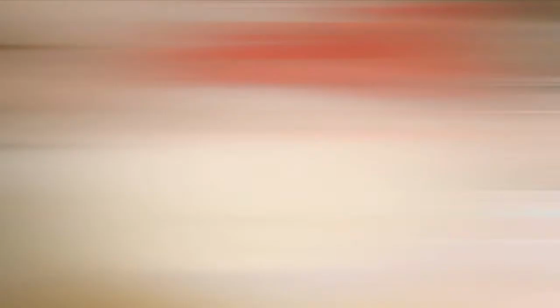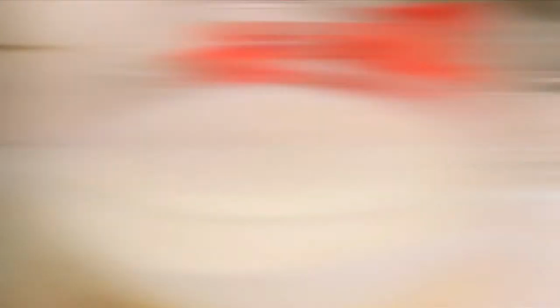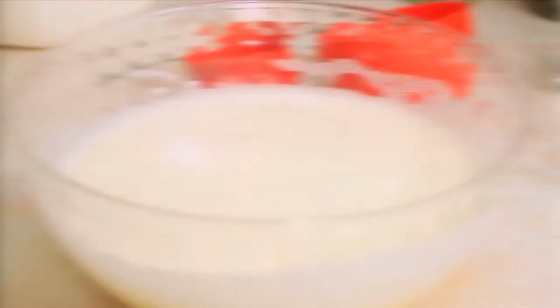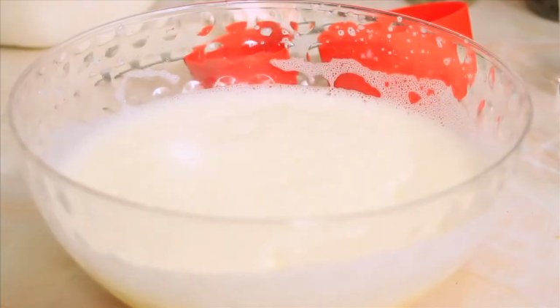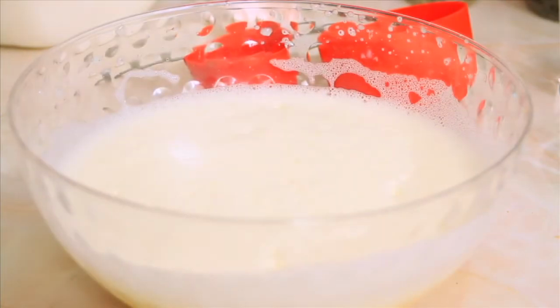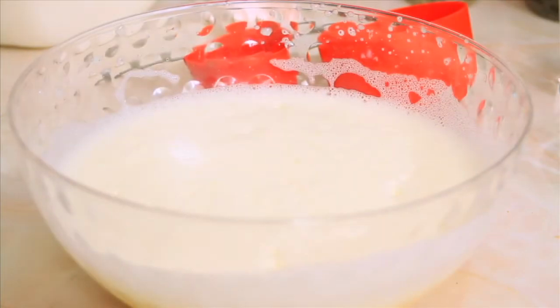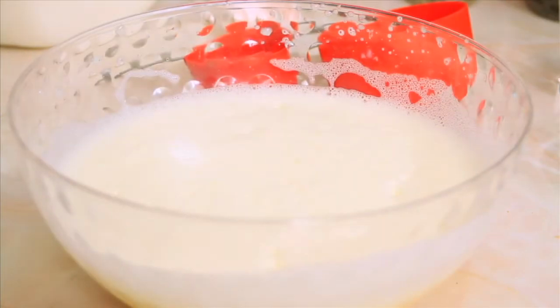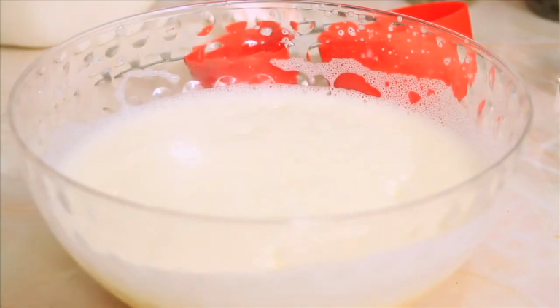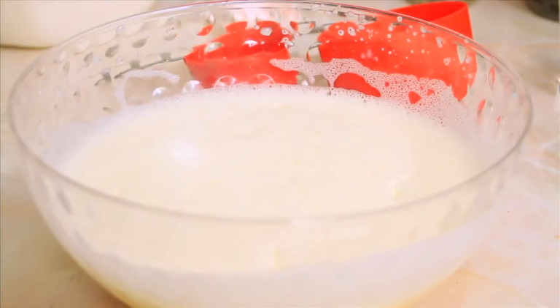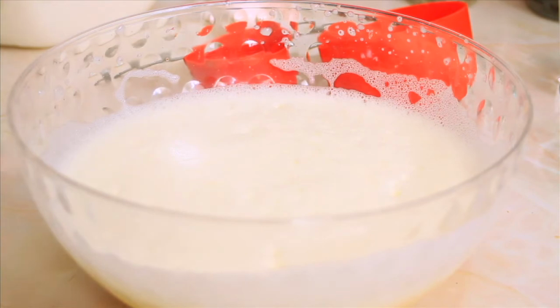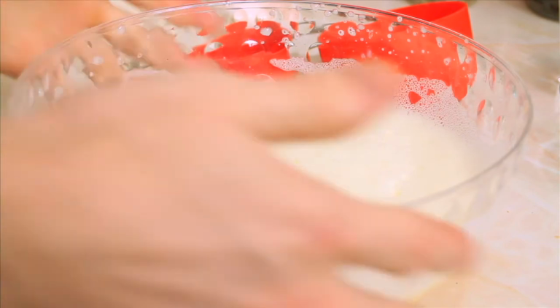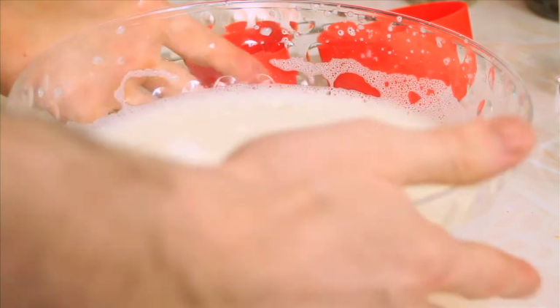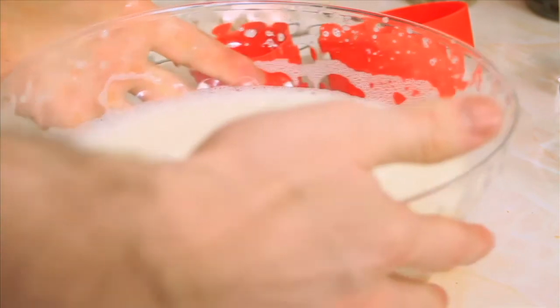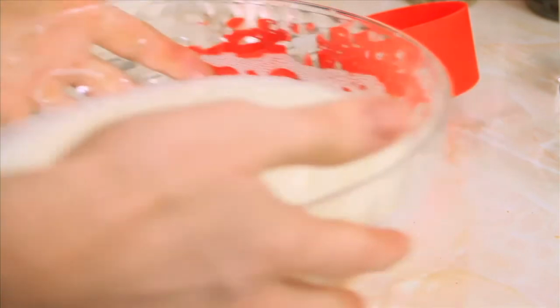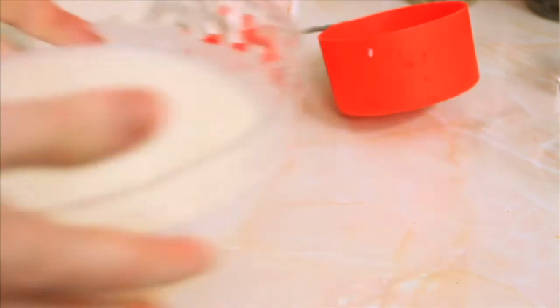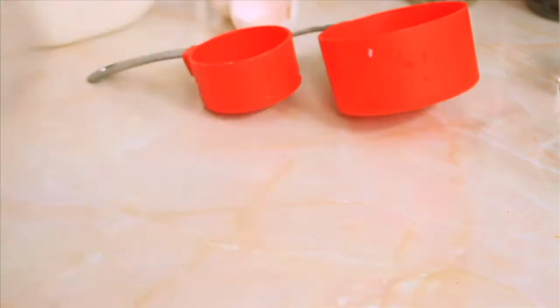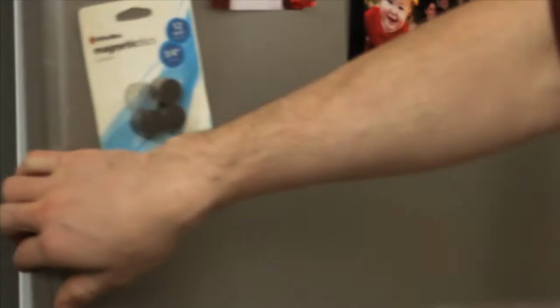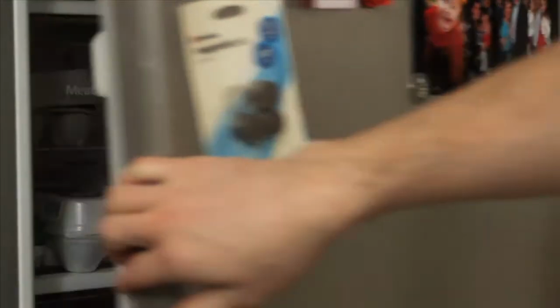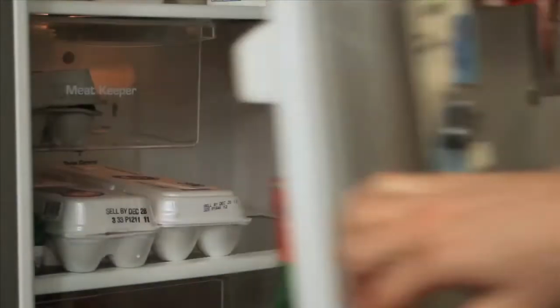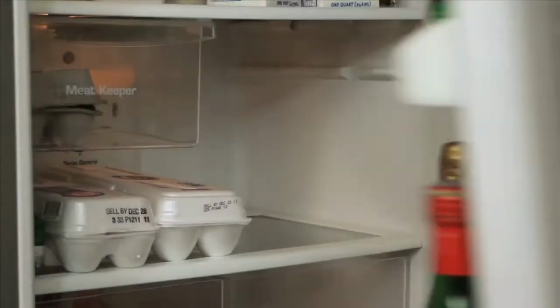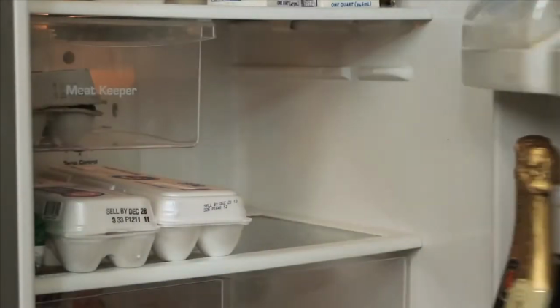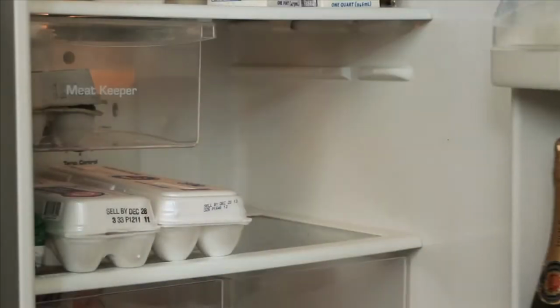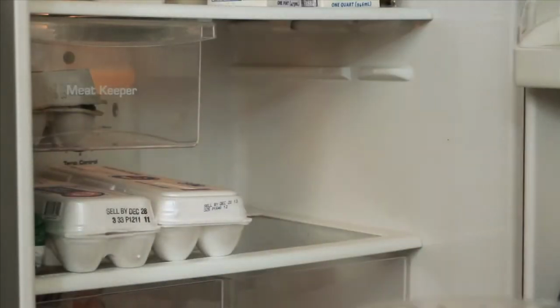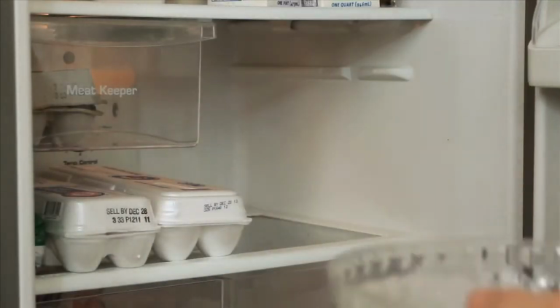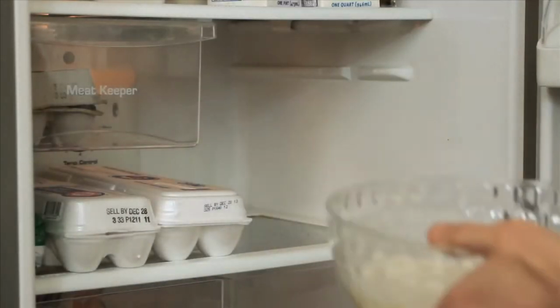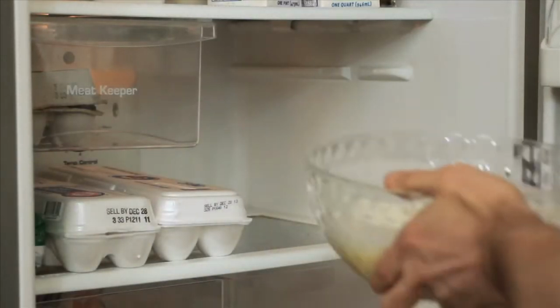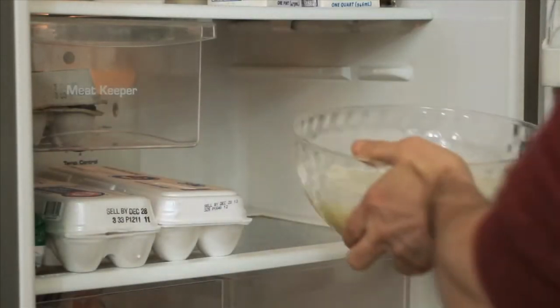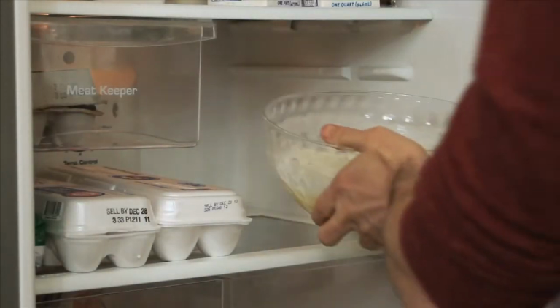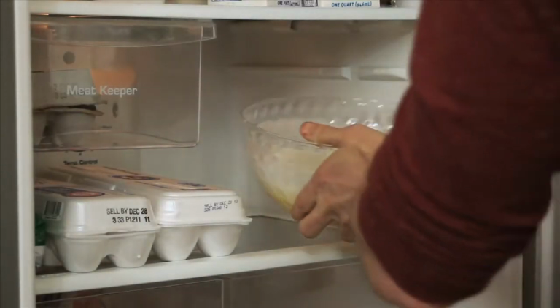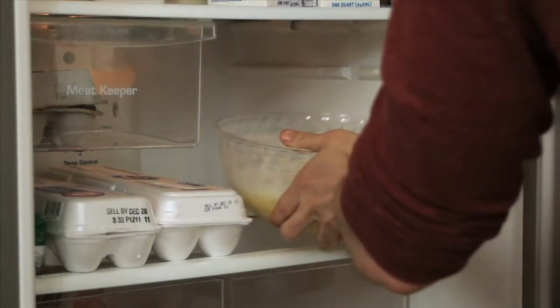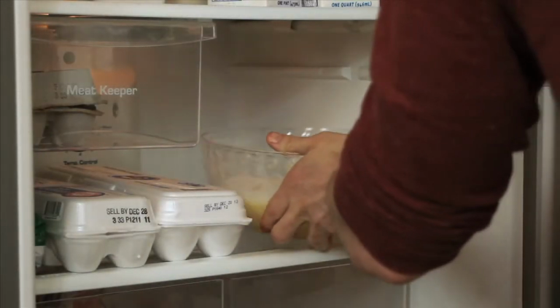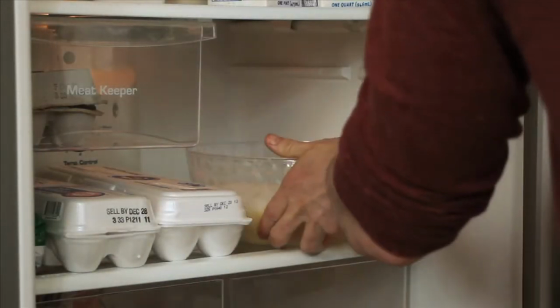After all the ingredients for your eggnog are mixed, be sure to let it rest in the refrigerator for at least 20 minutes to thicken.